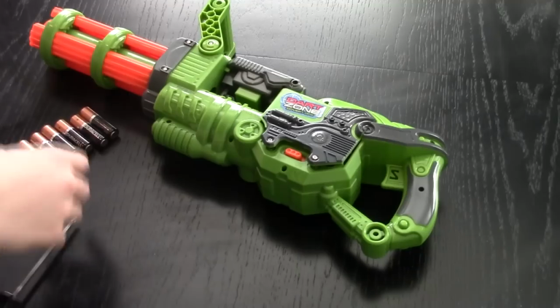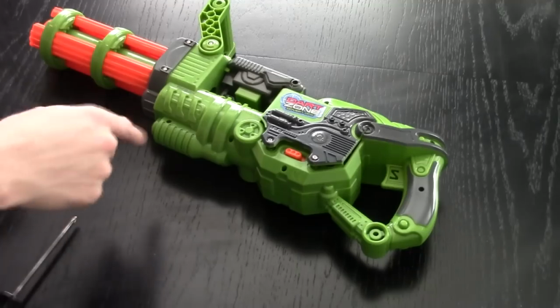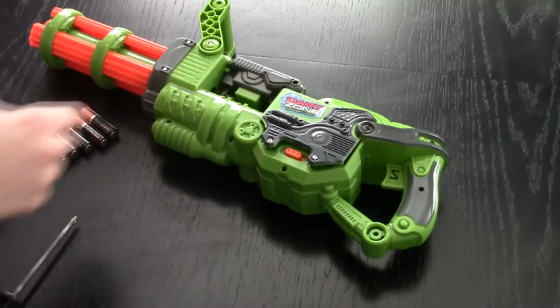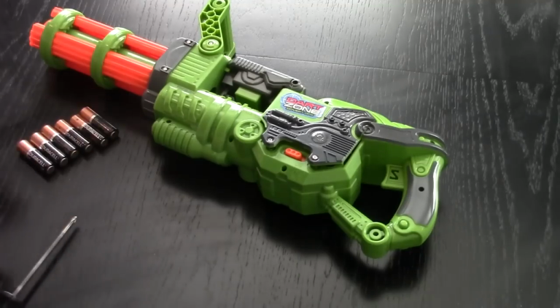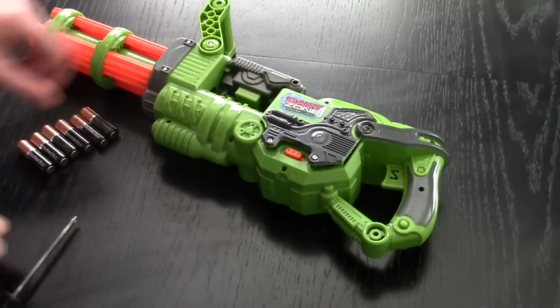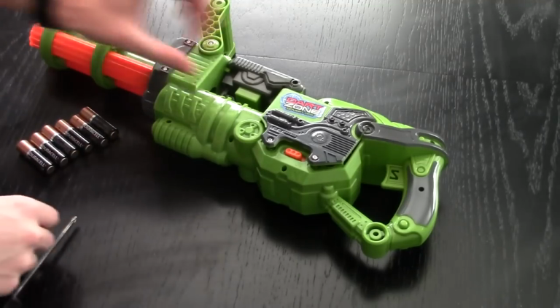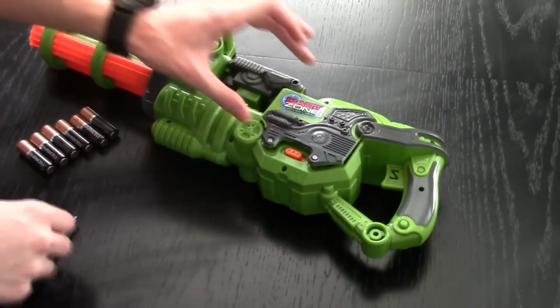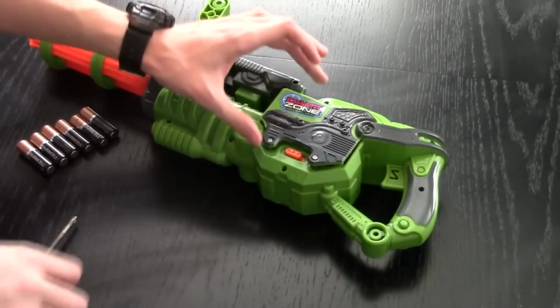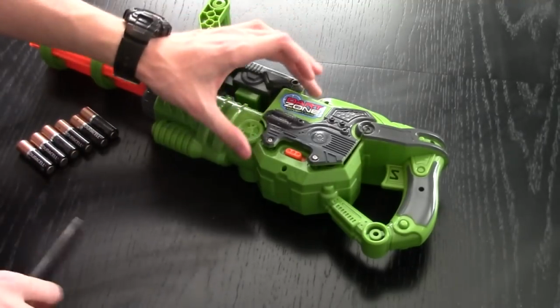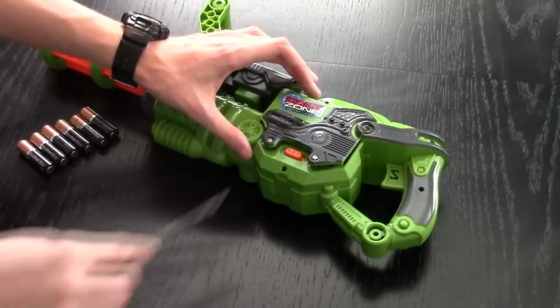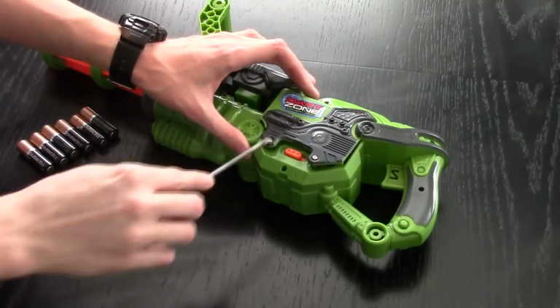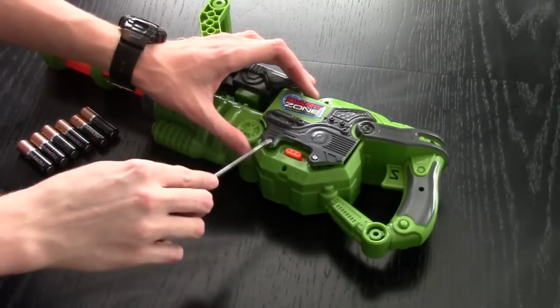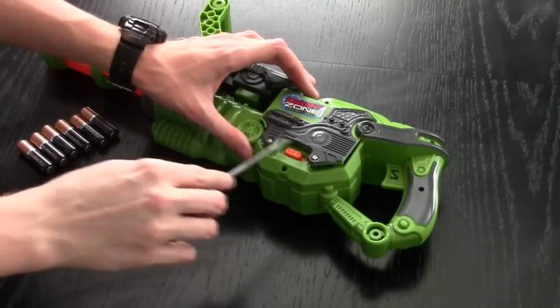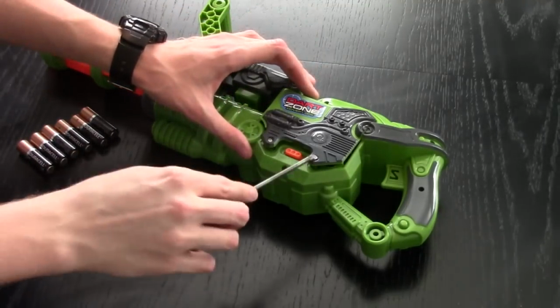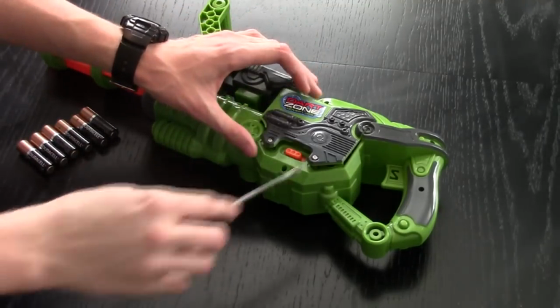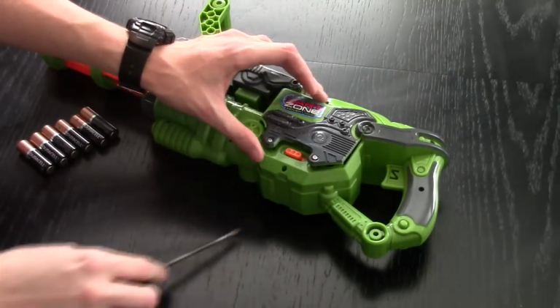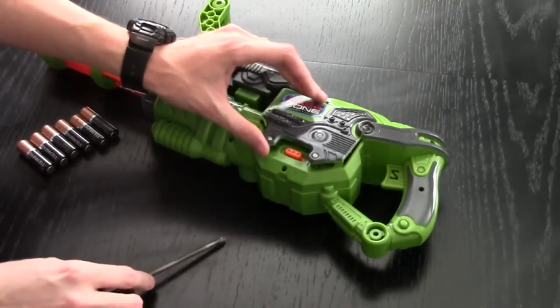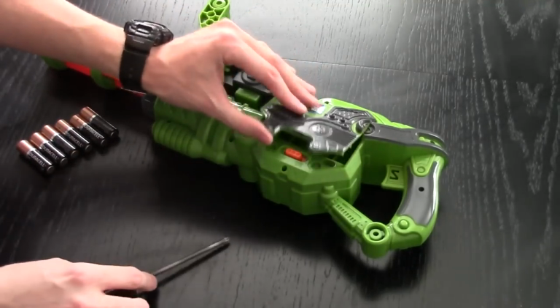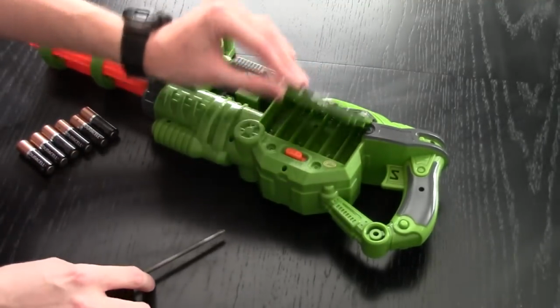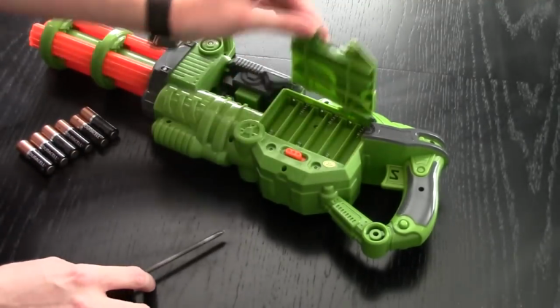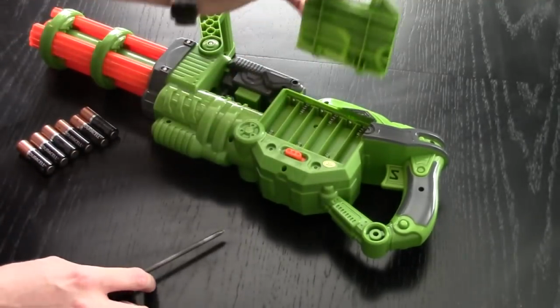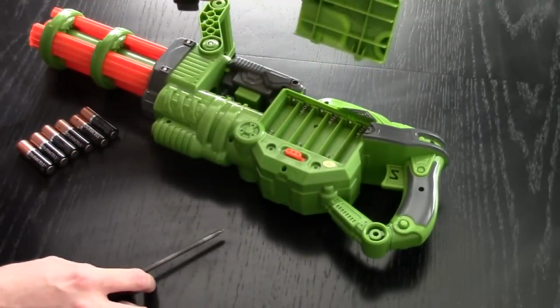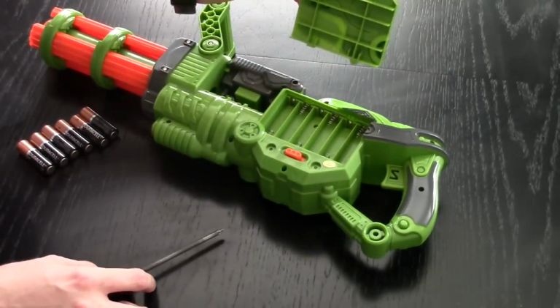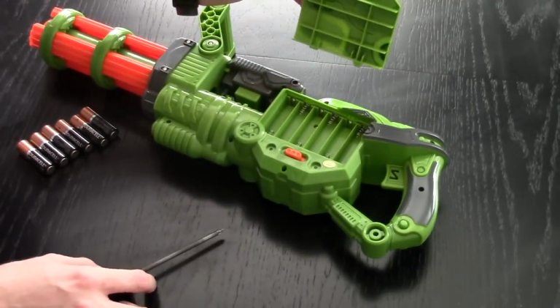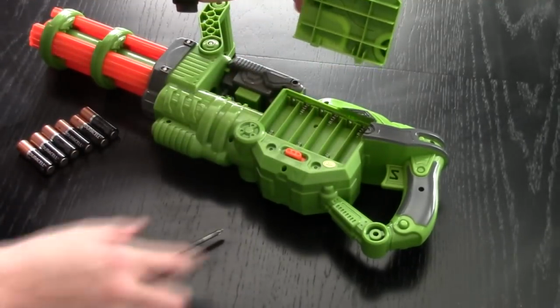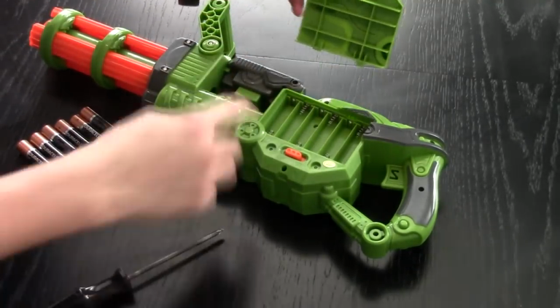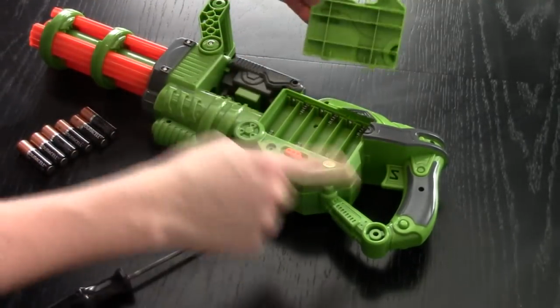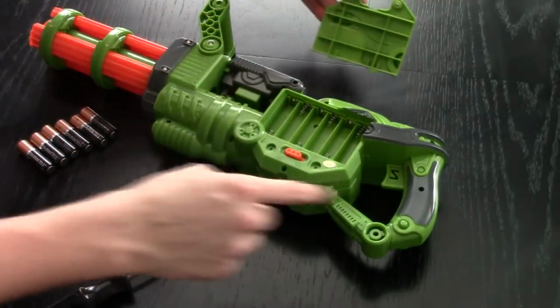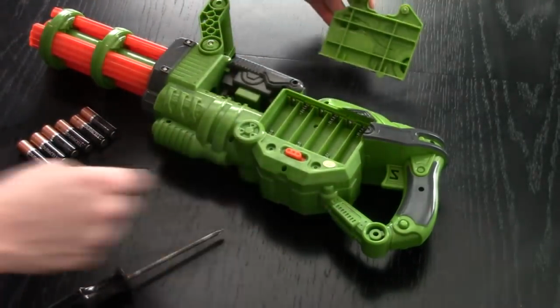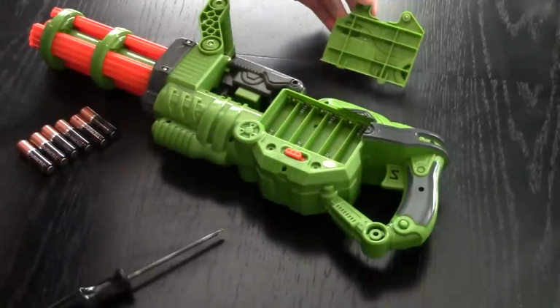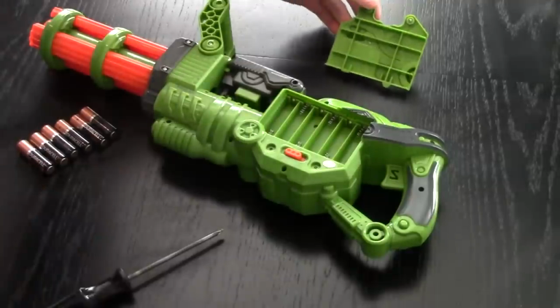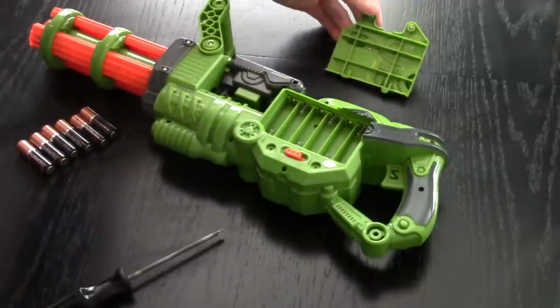This blaster runs on six AA batteries. After you remove these two screws, you can lift up the tray and place the batteries in.